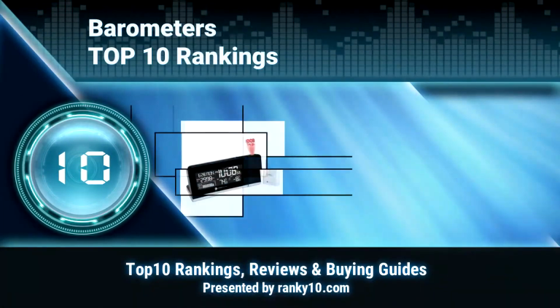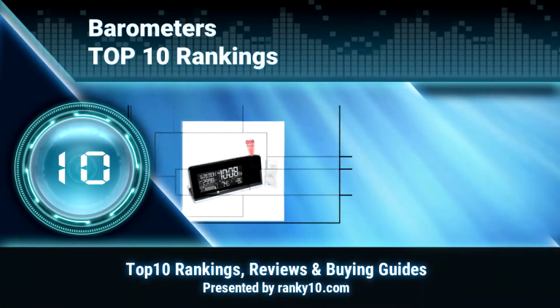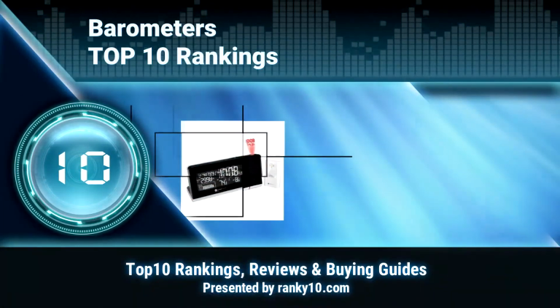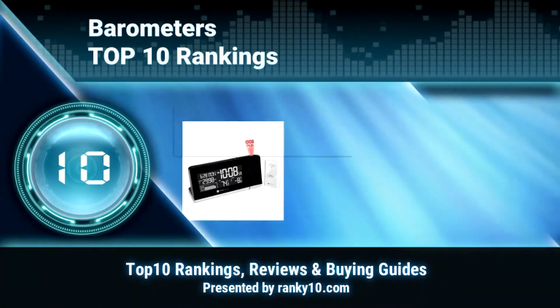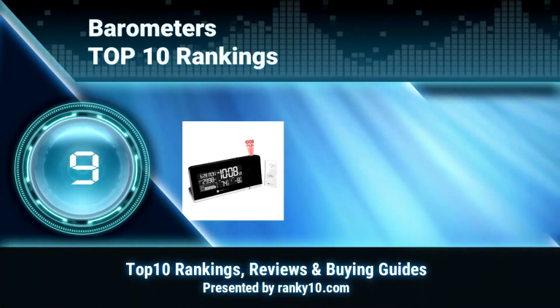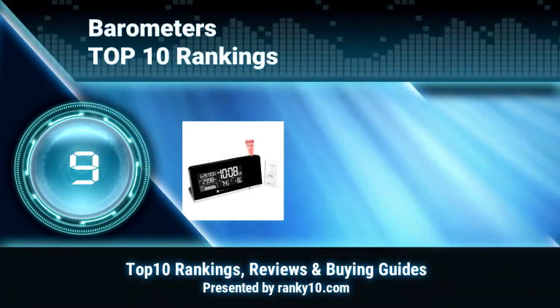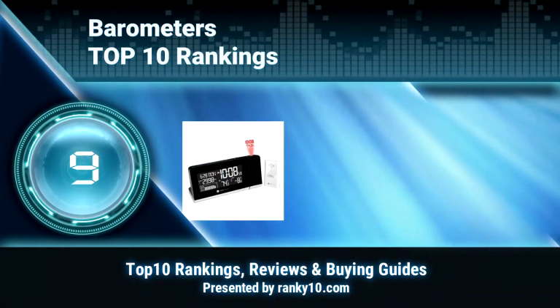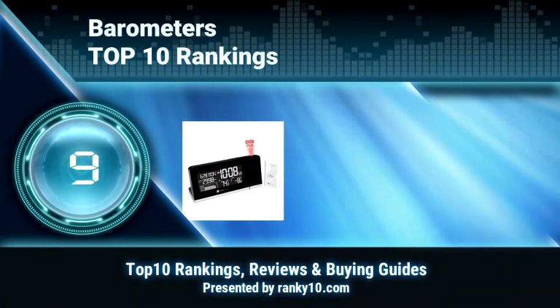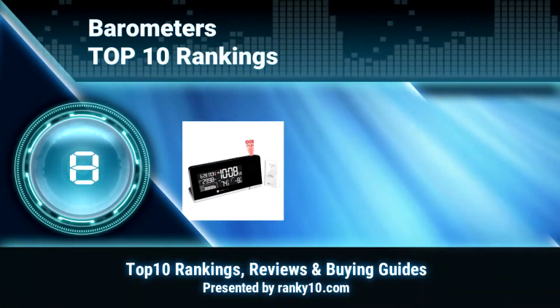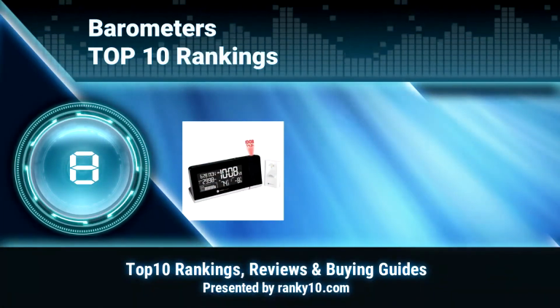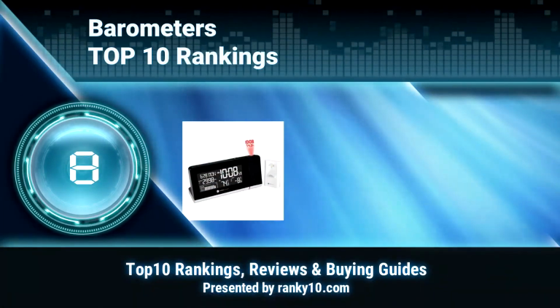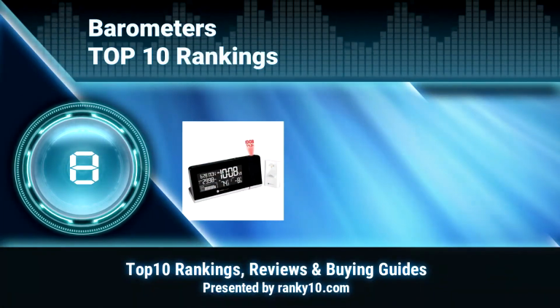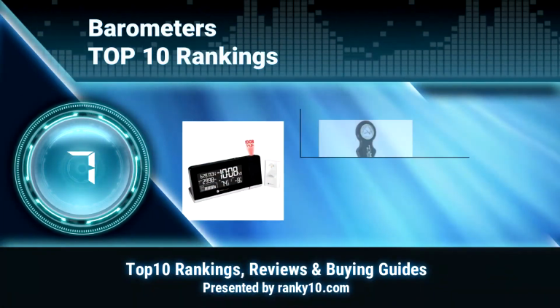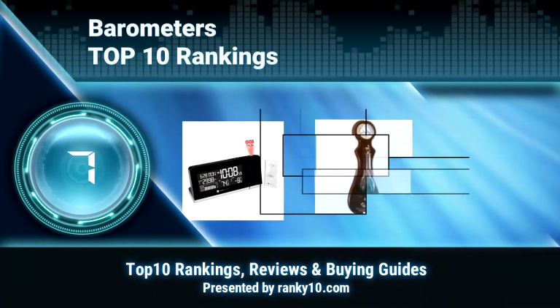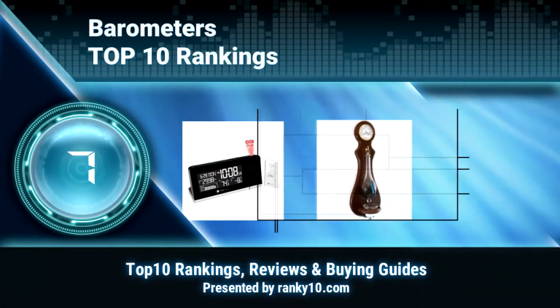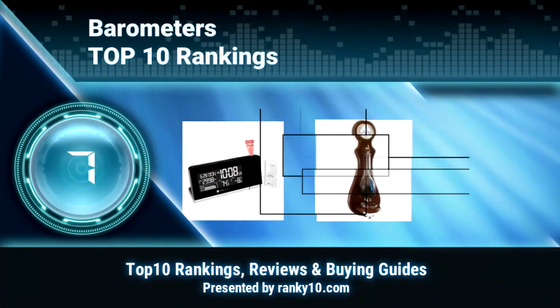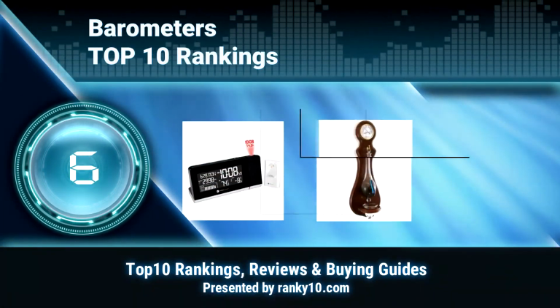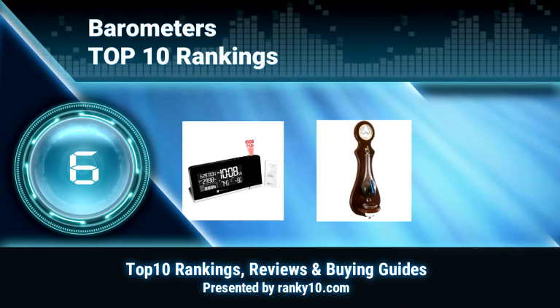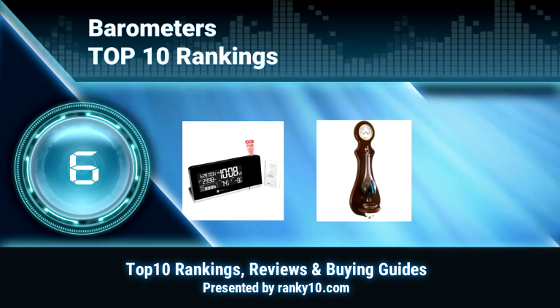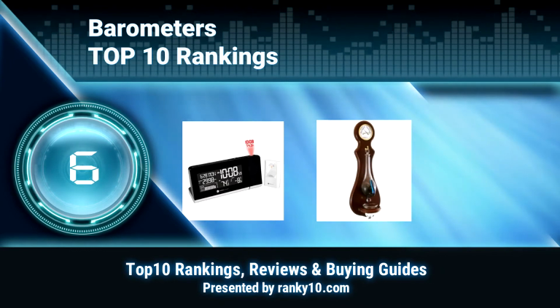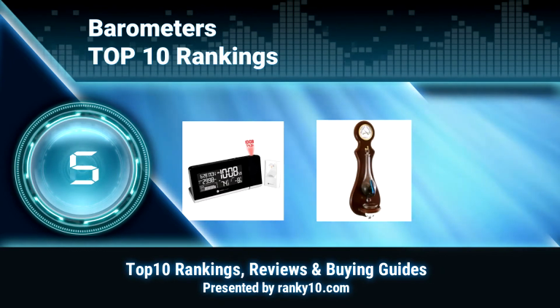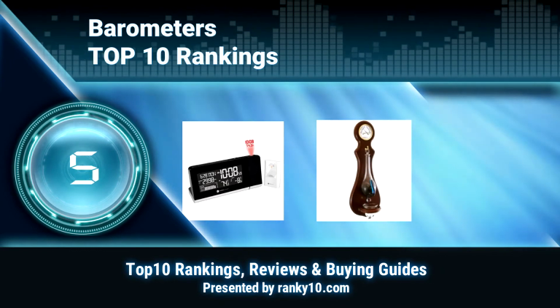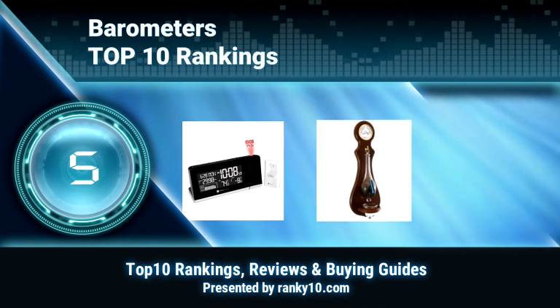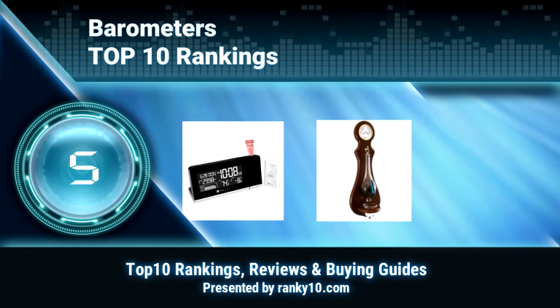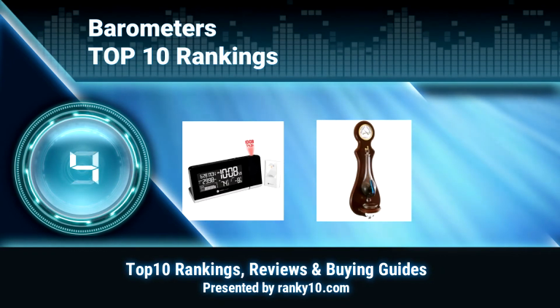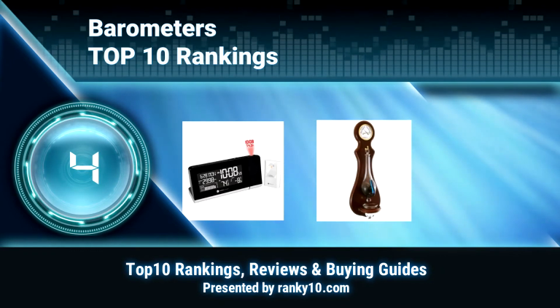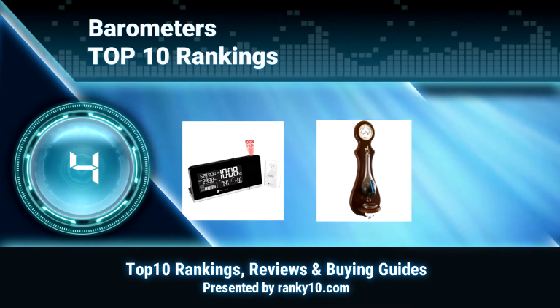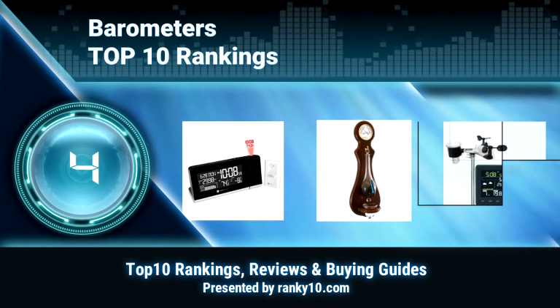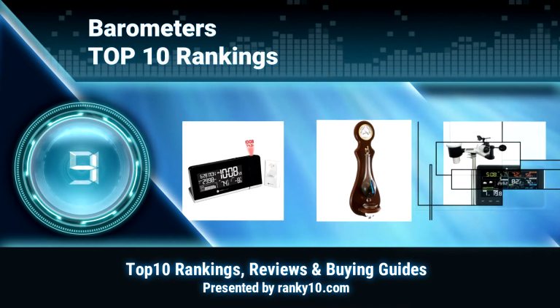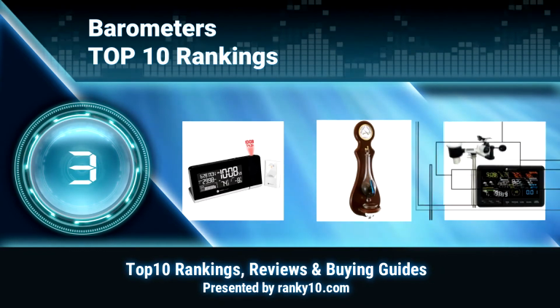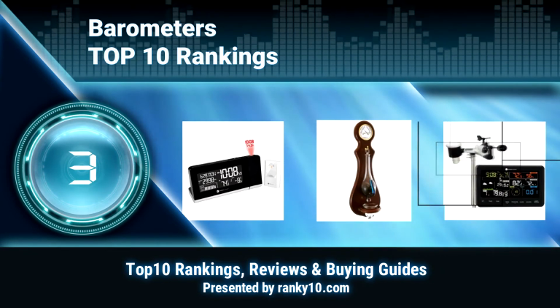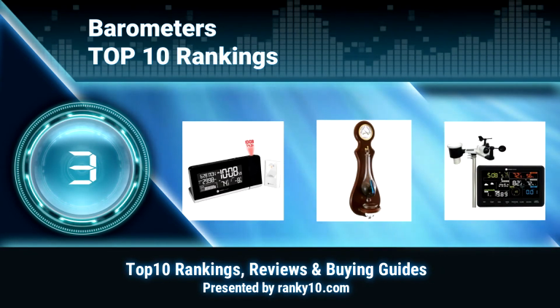Welcome to Rank U 10 Video Rankings. We announce the top 10 rankings of barometers. Let's get started.